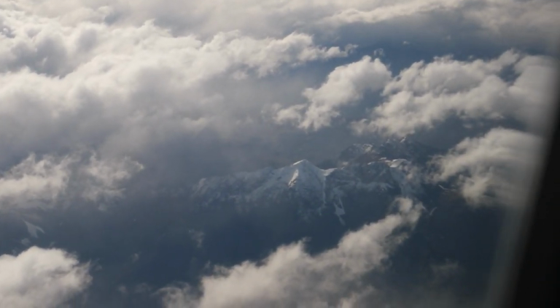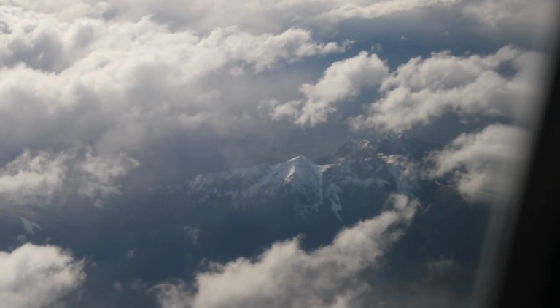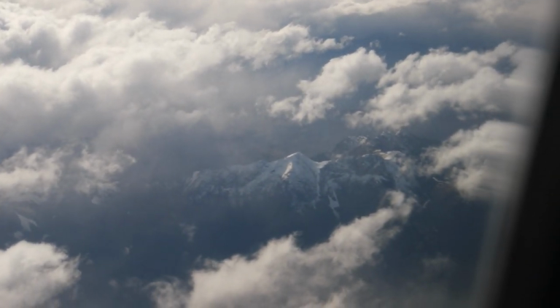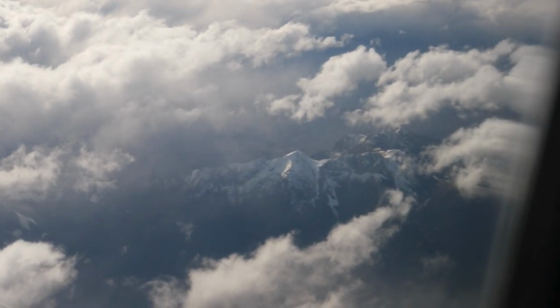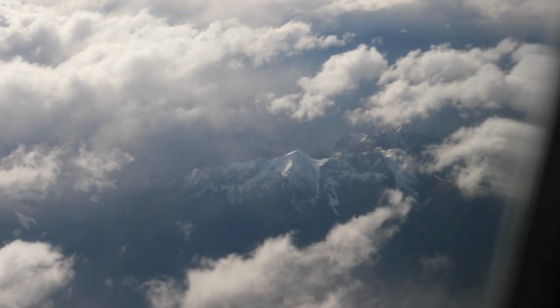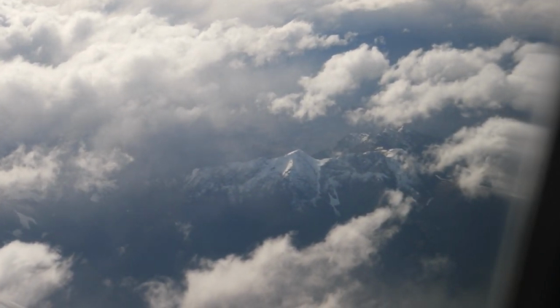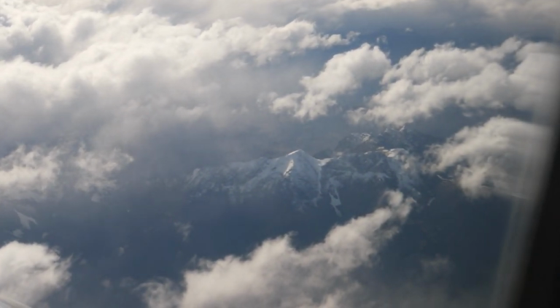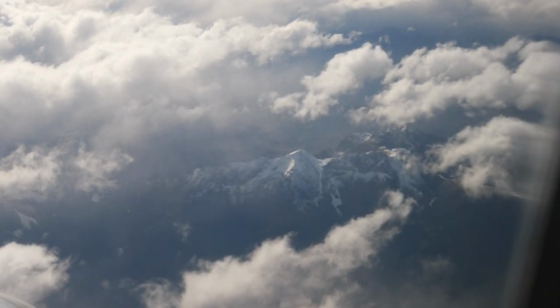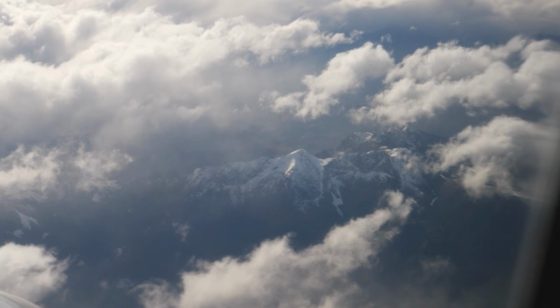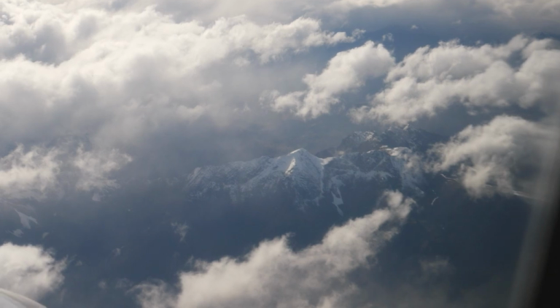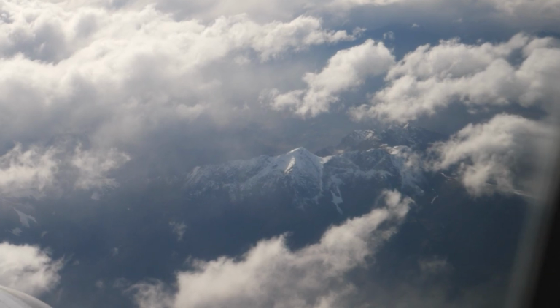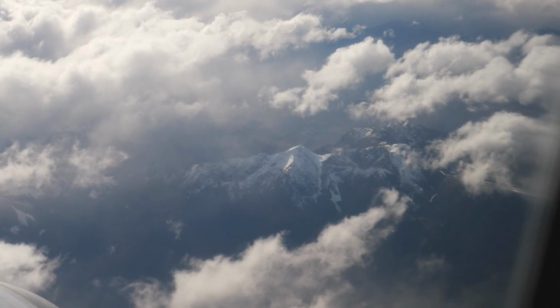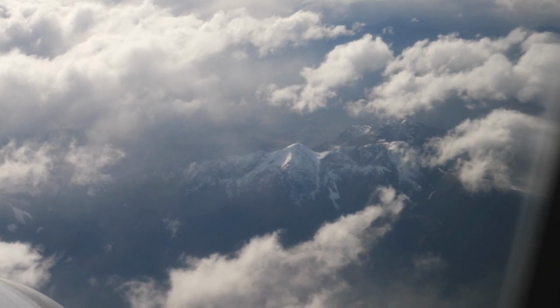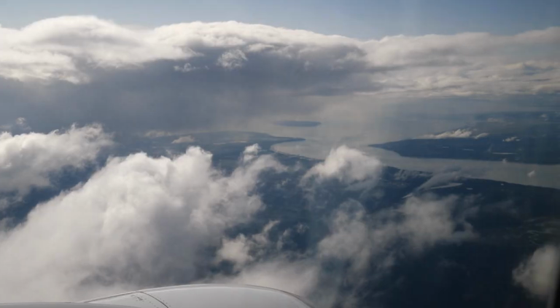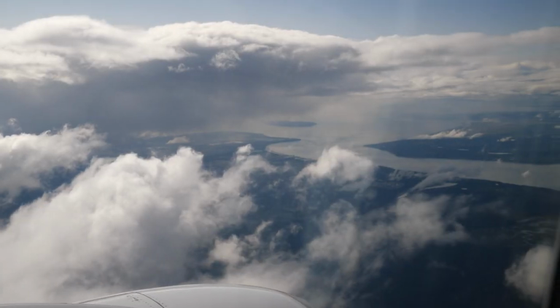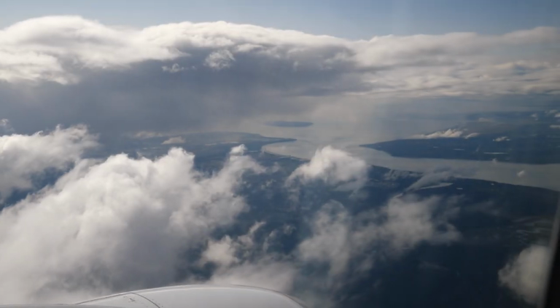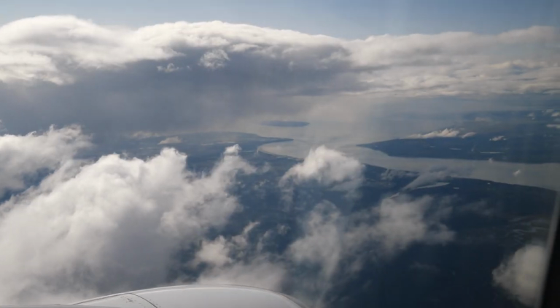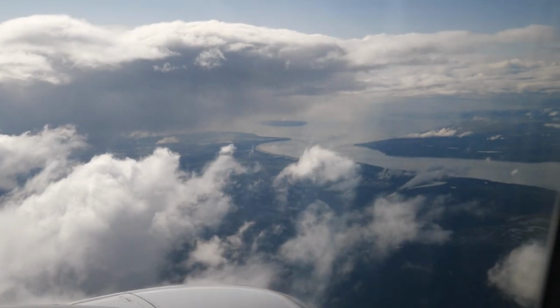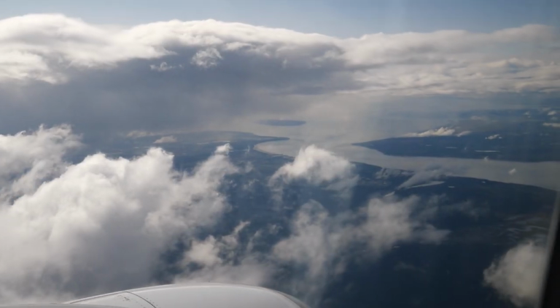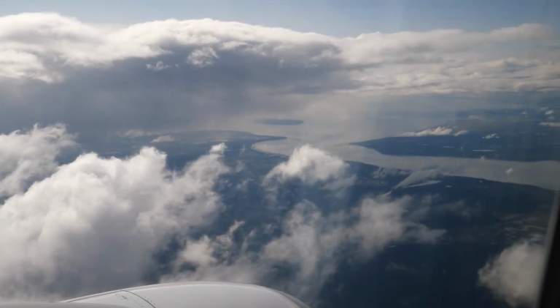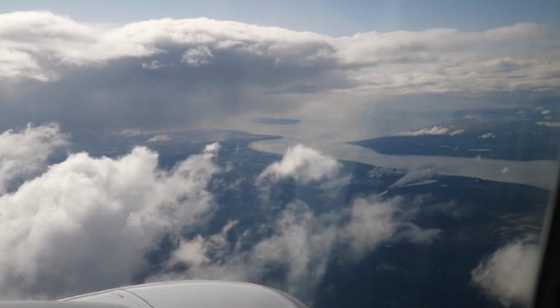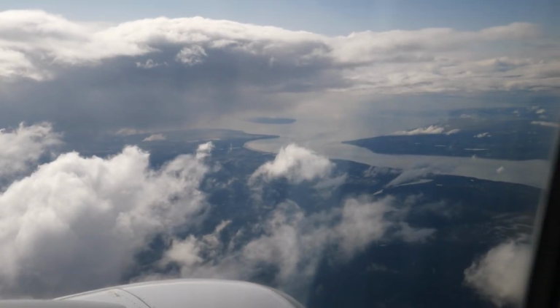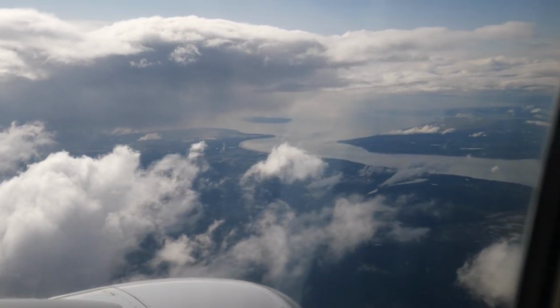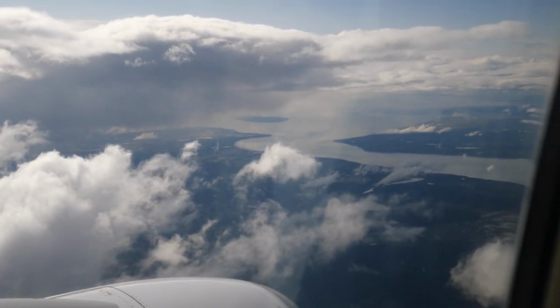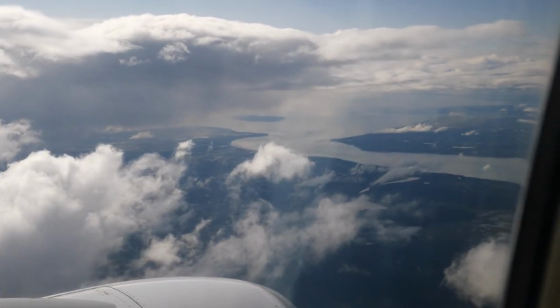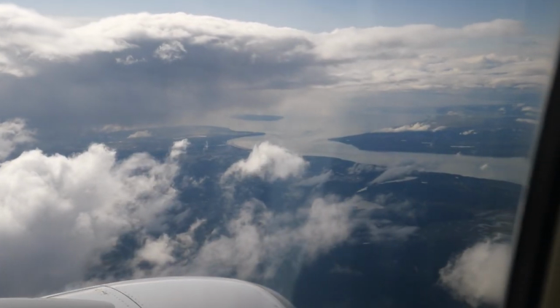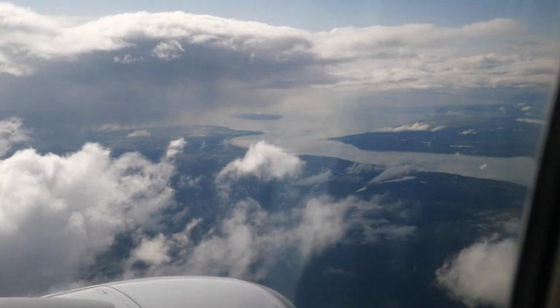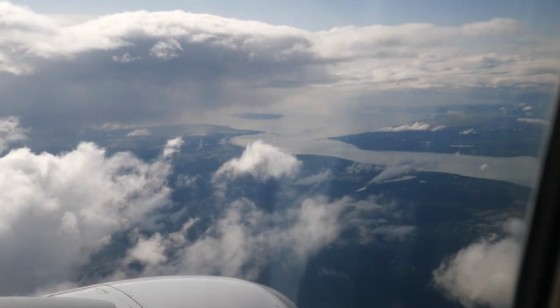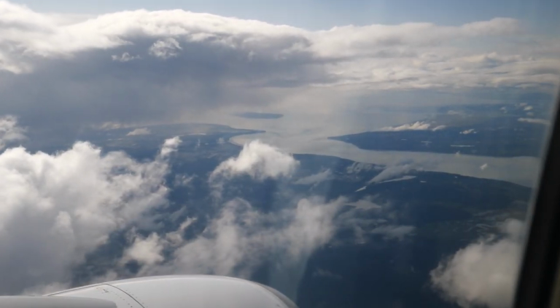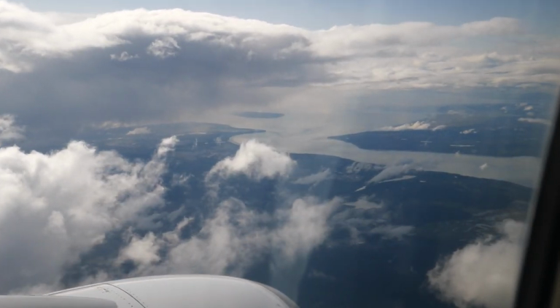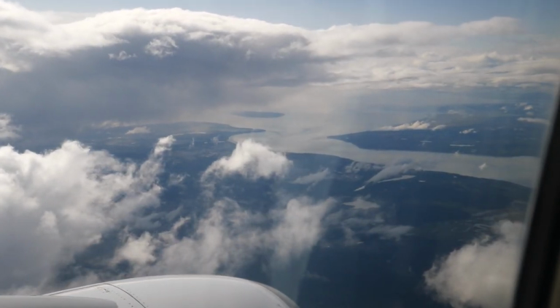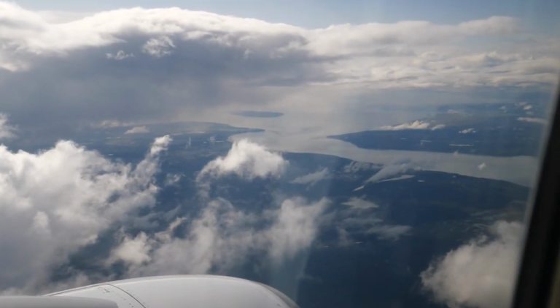Although most of this flight was cloudy, the clouds started to clear right as we were coming into Anchorage, giving us this stunning view of the city.